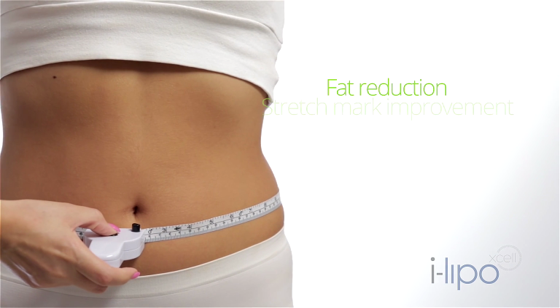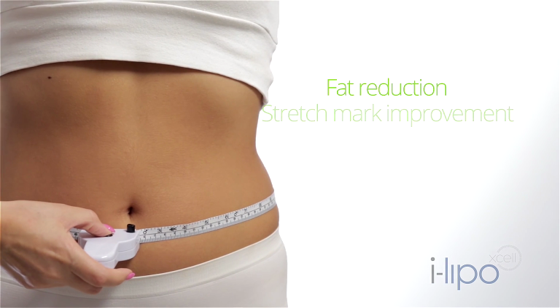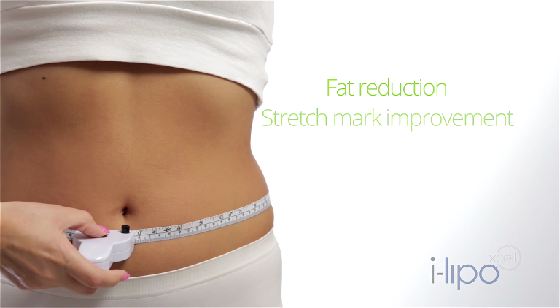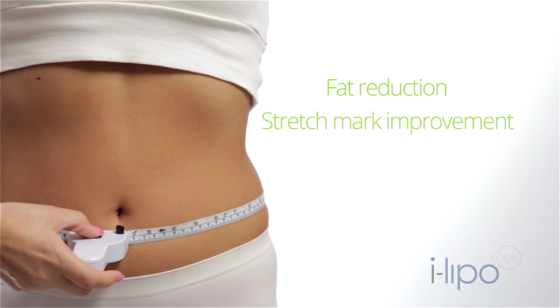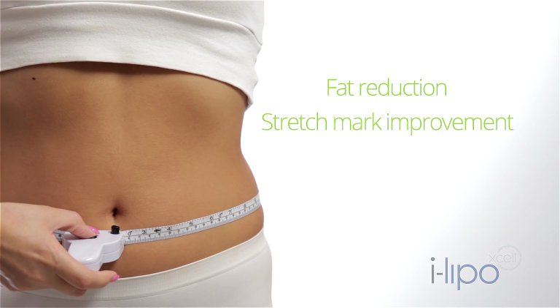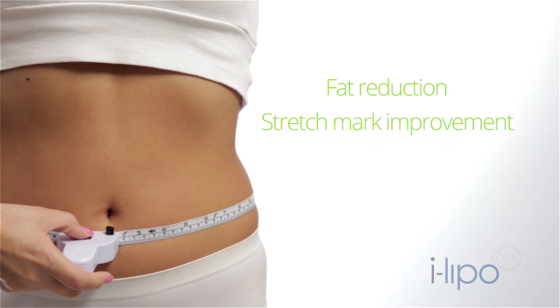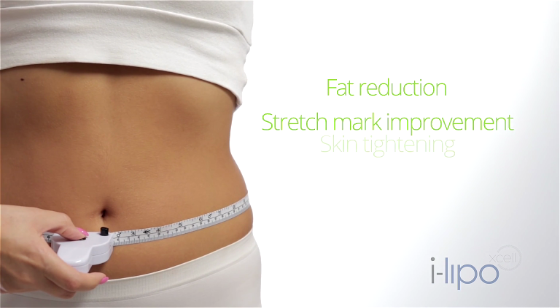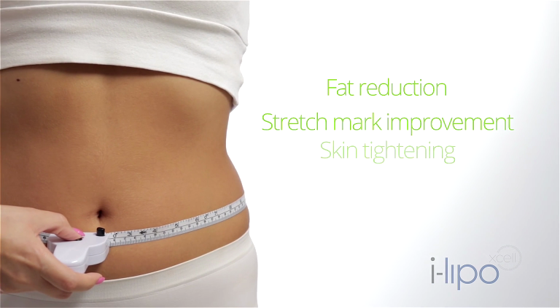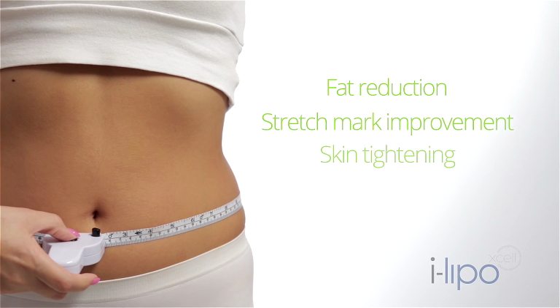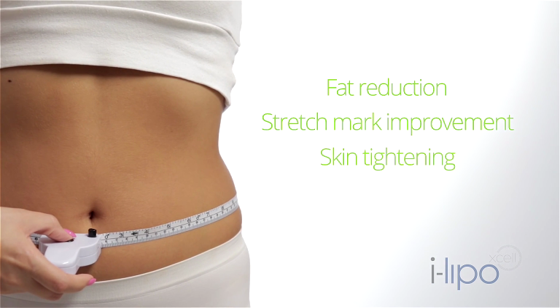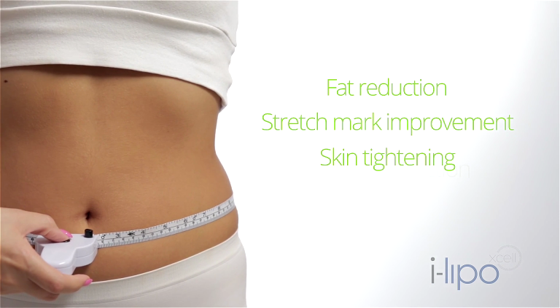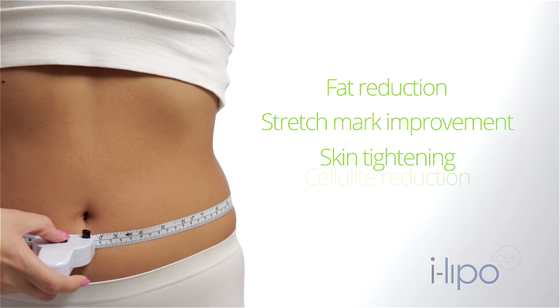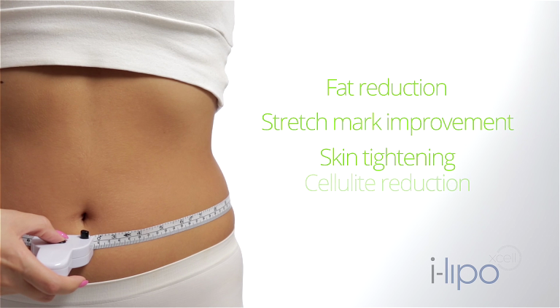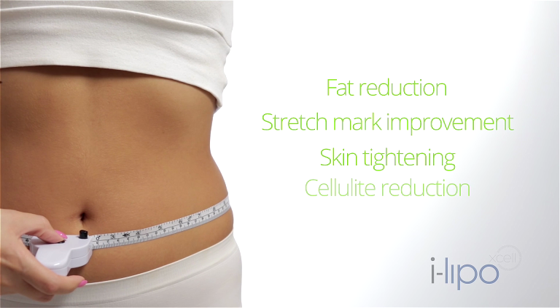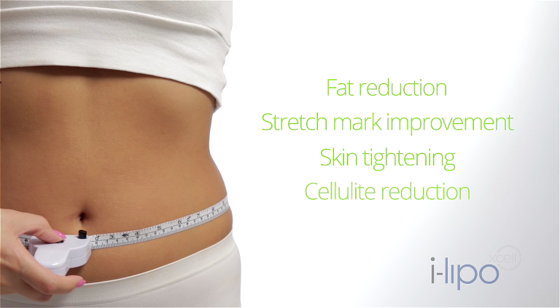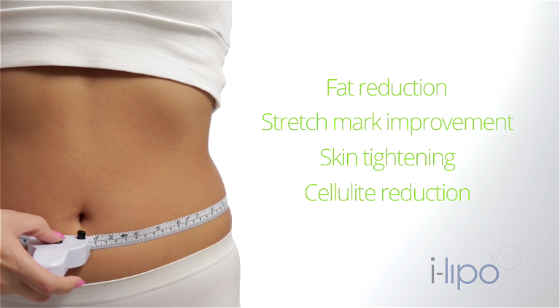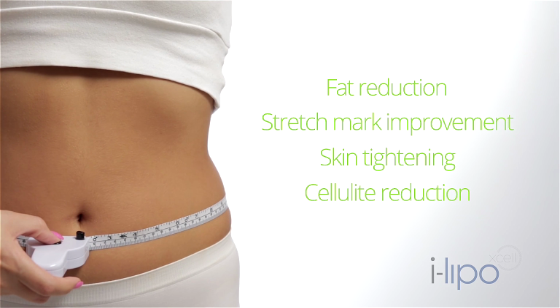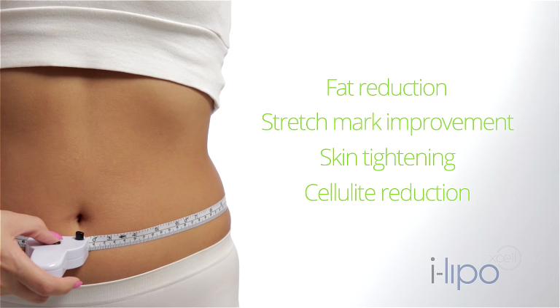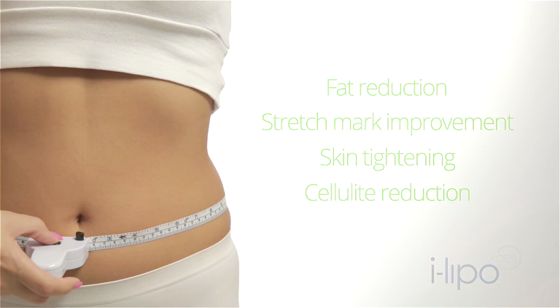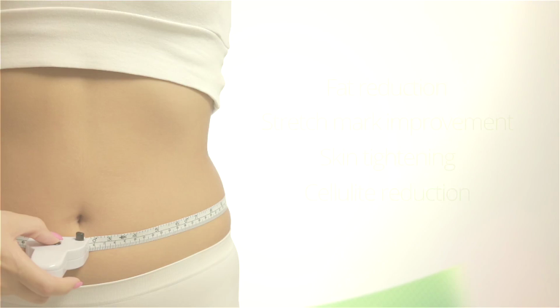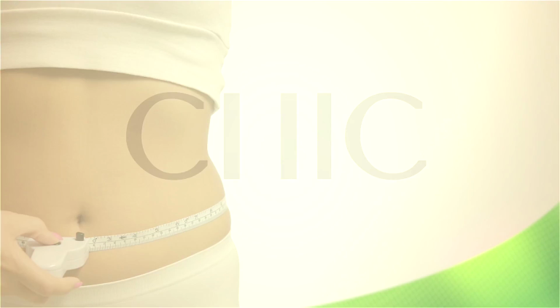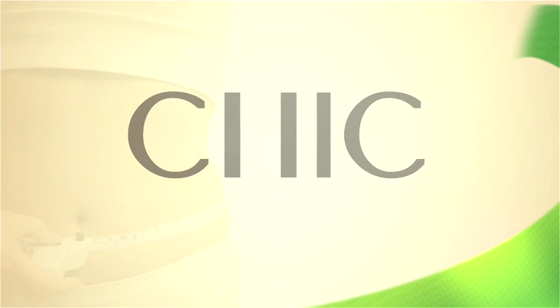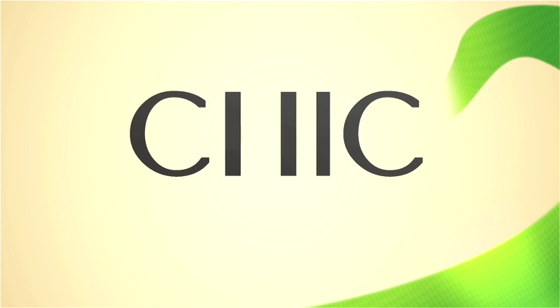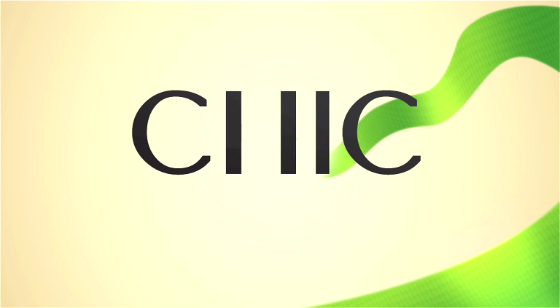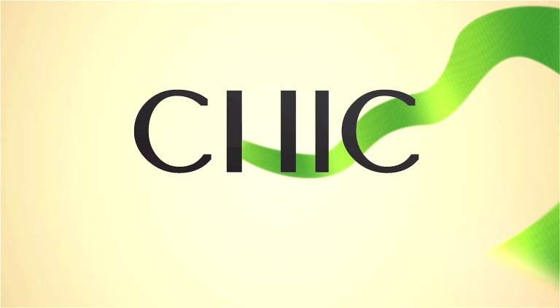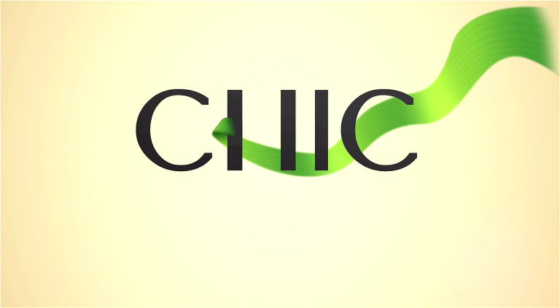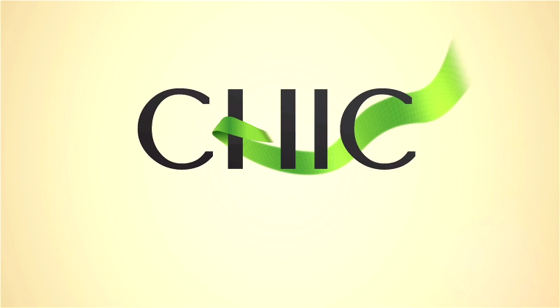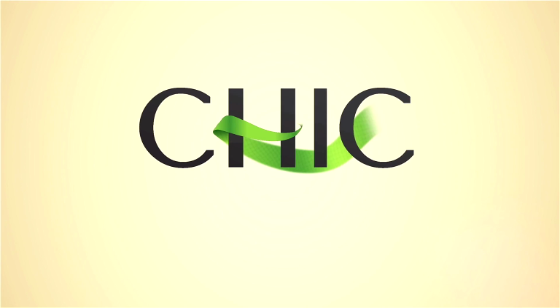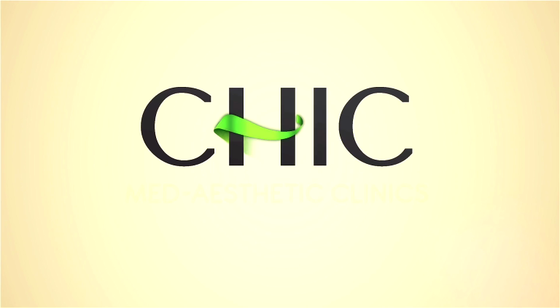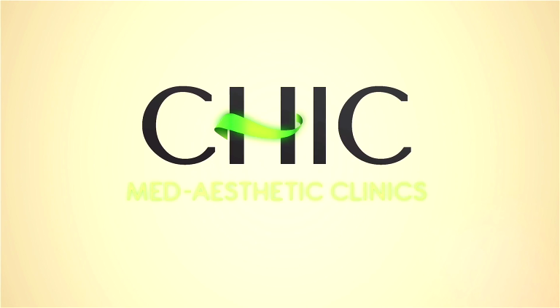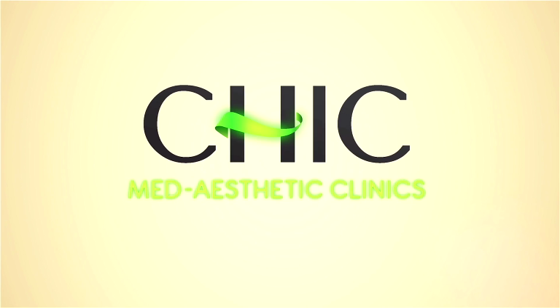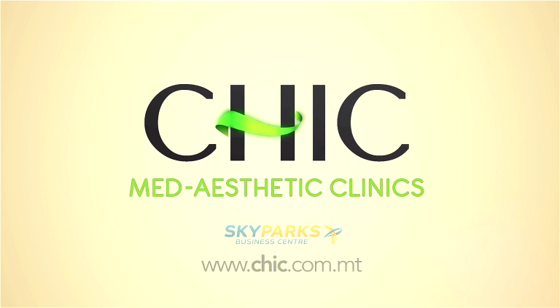Lose stubborn pockets of fat with immediate results, no downtime and without surgery. Only at Sheik Metaesthetic Clinics.